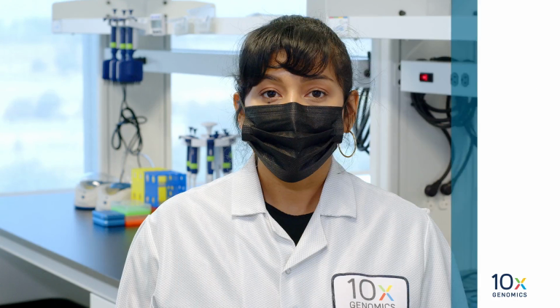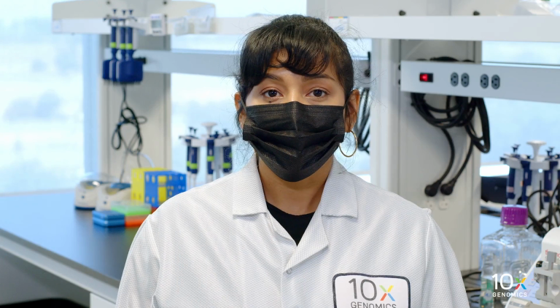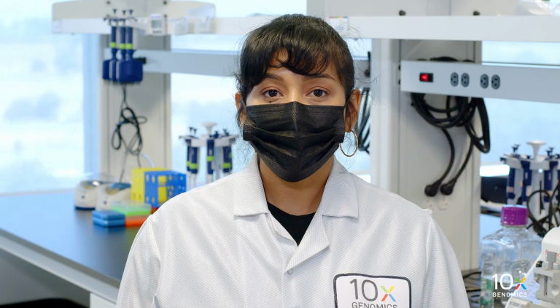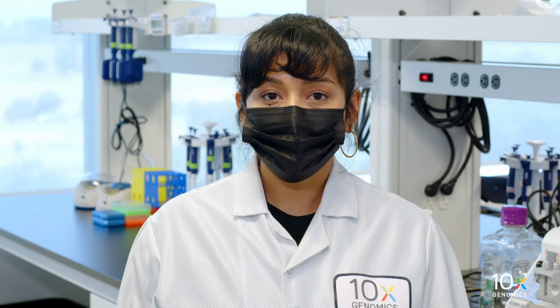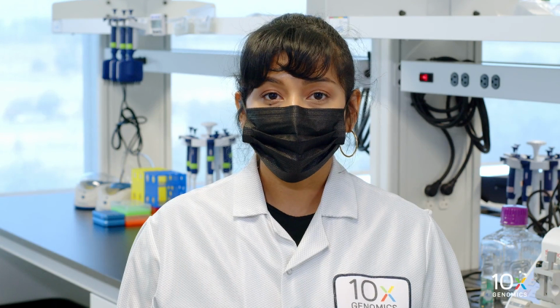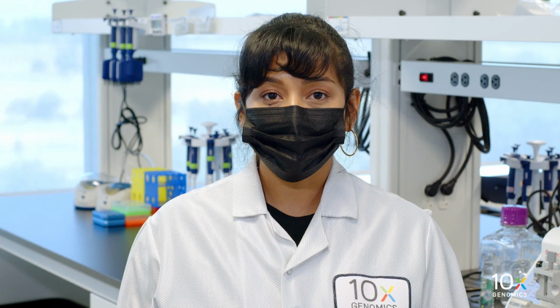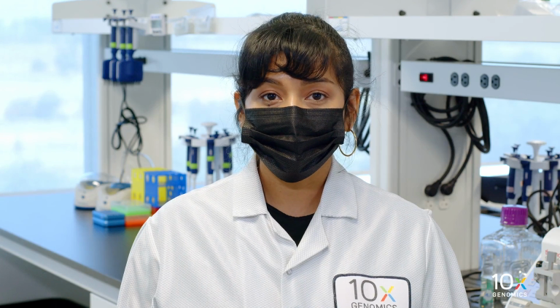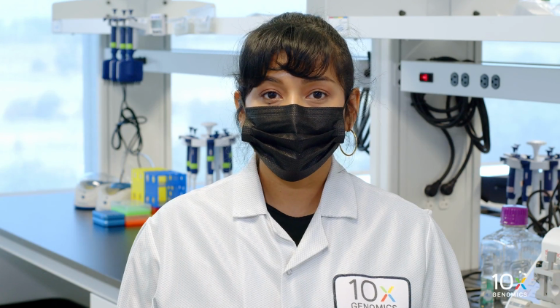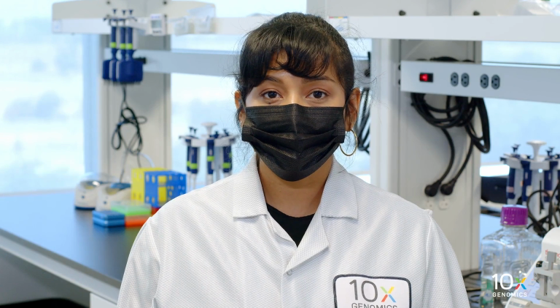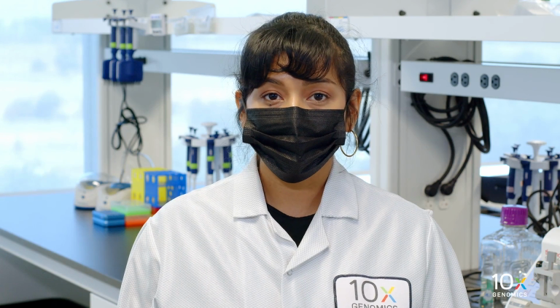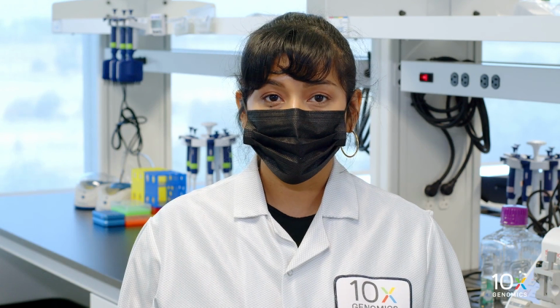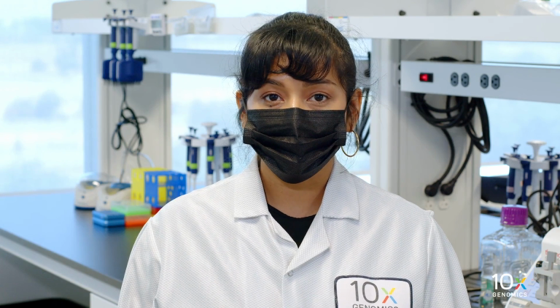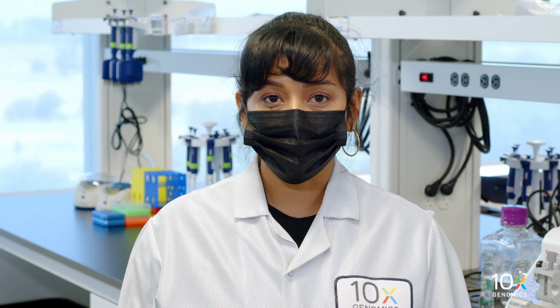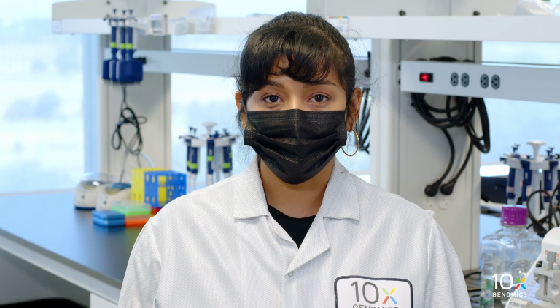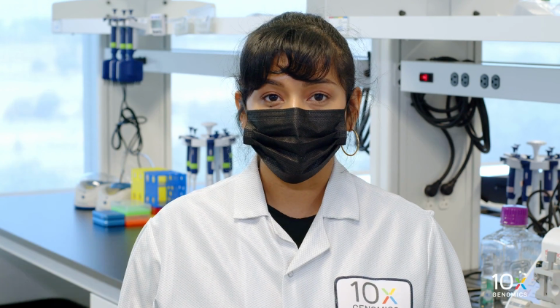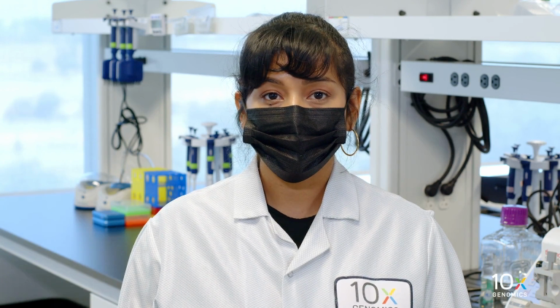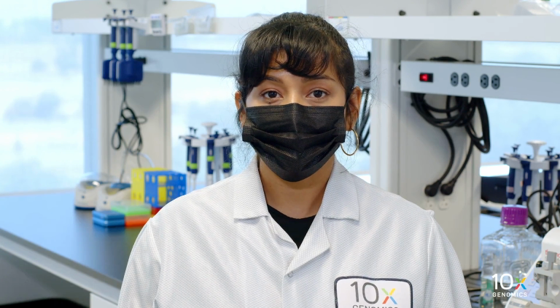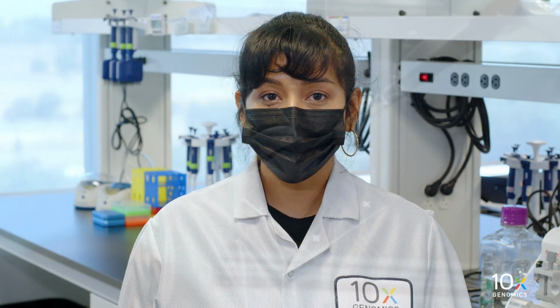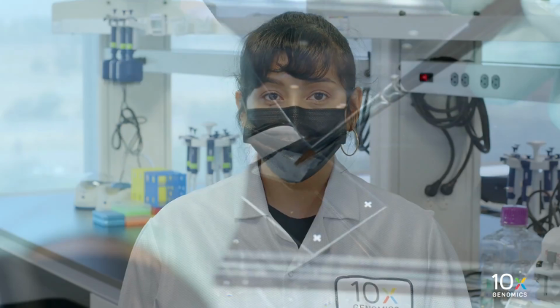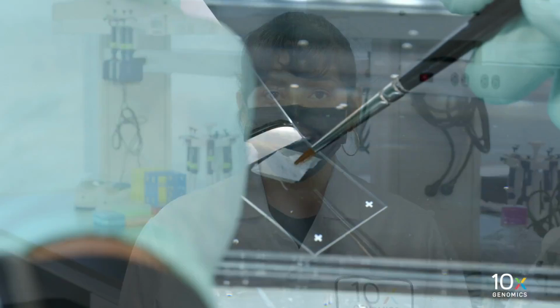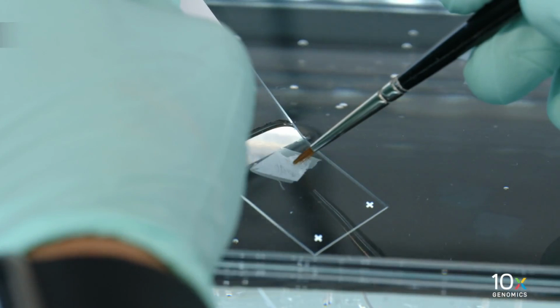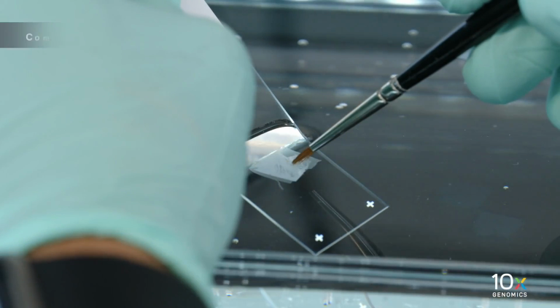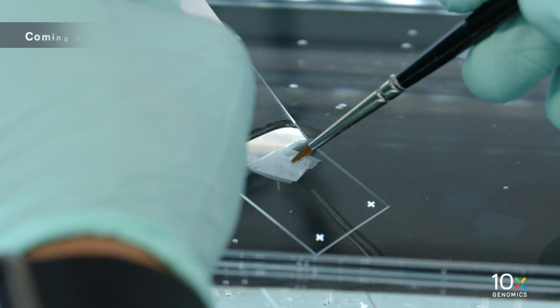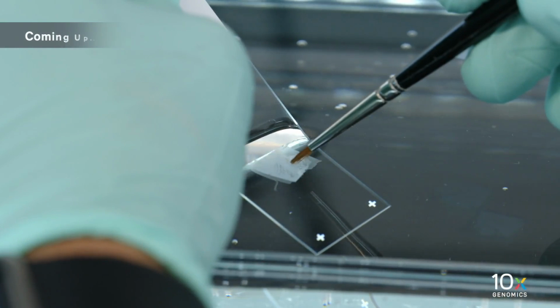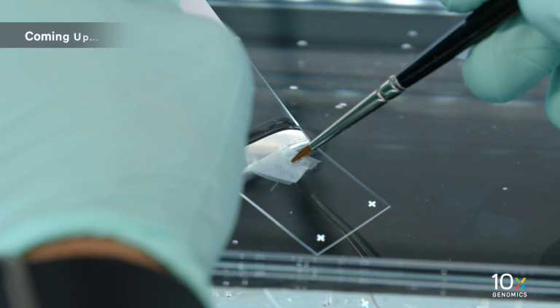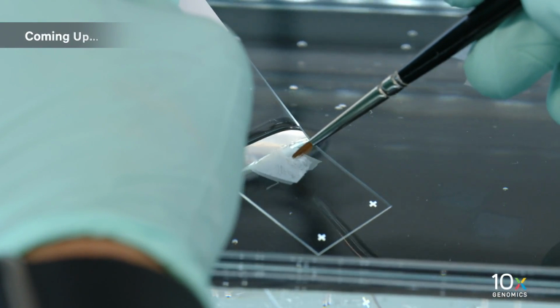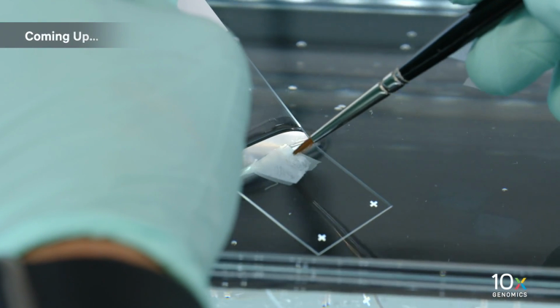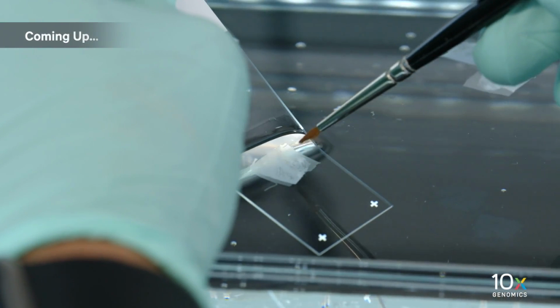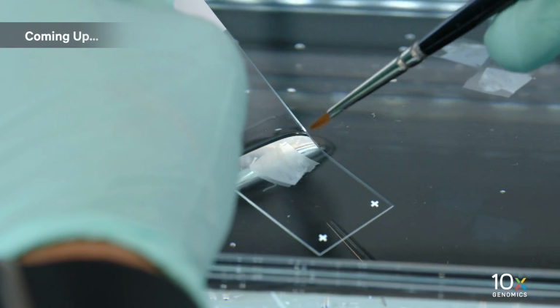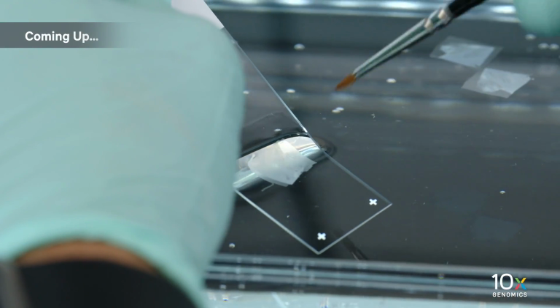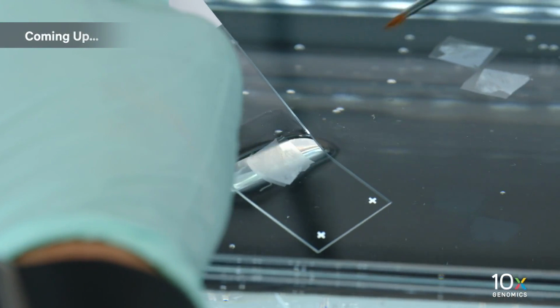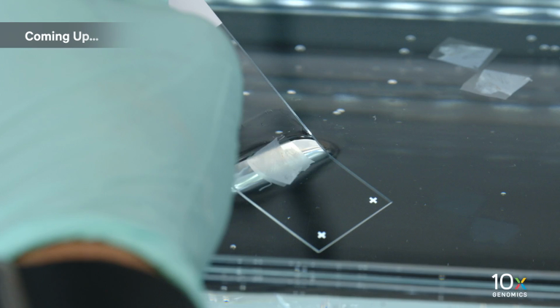We have collected the tissue sections. Next, we will place the sections on glass slides.